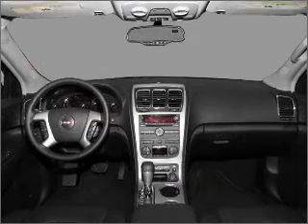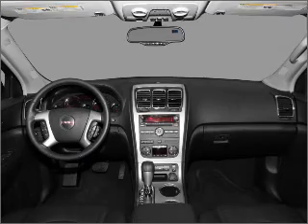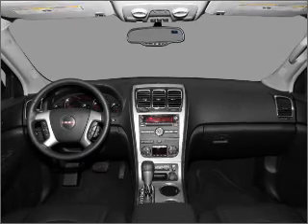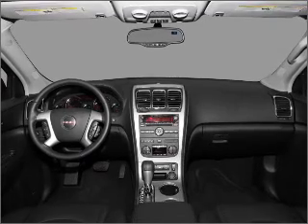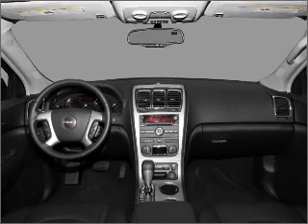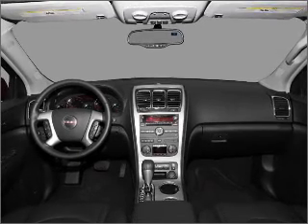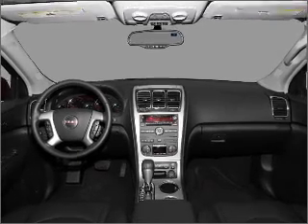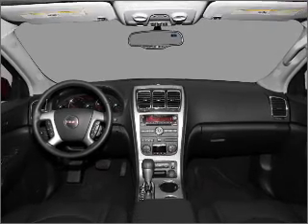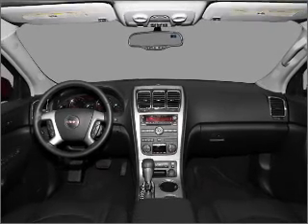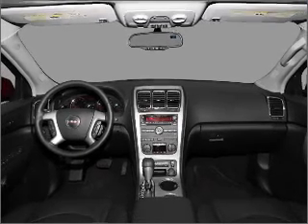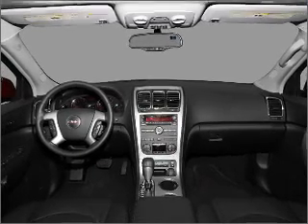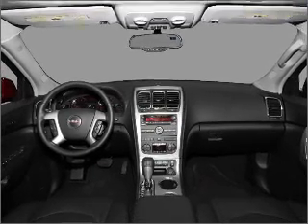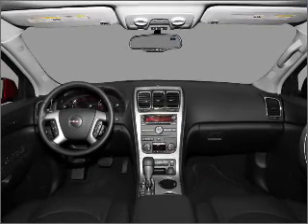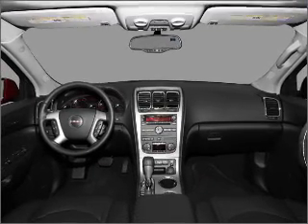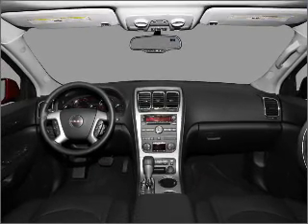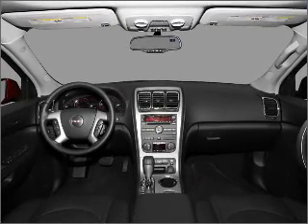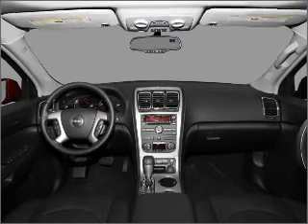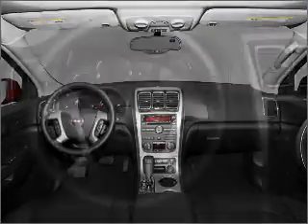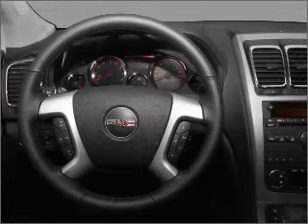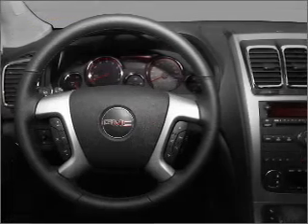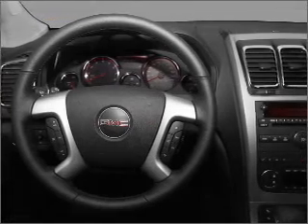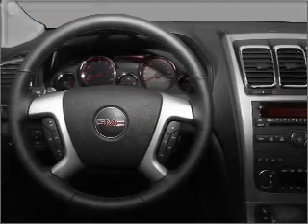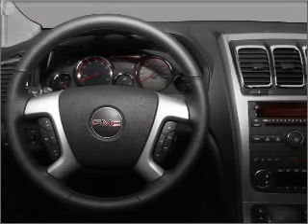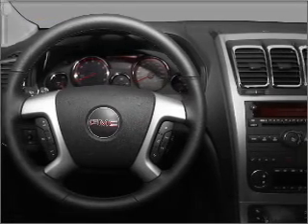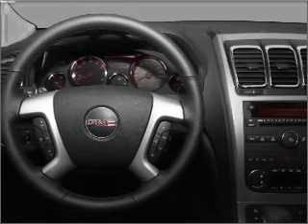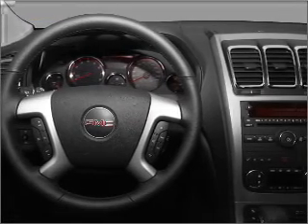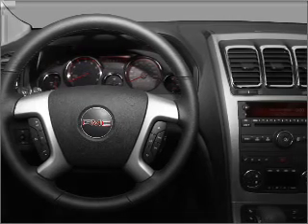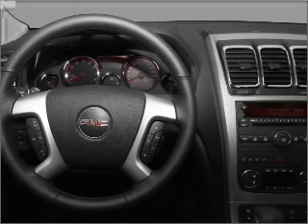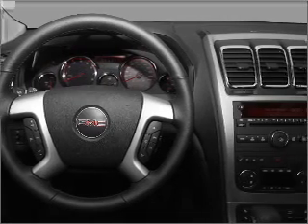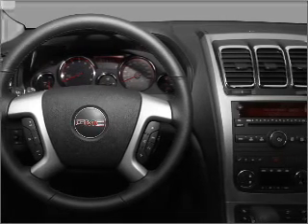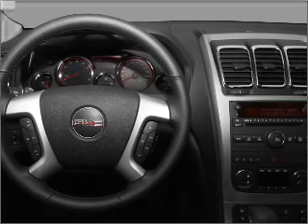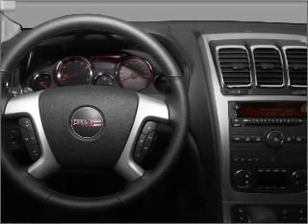Brake safely with the Anti-Lock Braking System. Heated seats make cold weather driving more endurable. Call today to schedule a test drive.